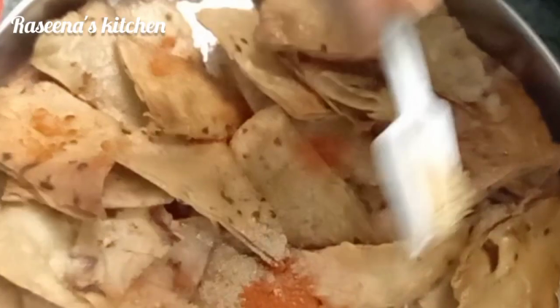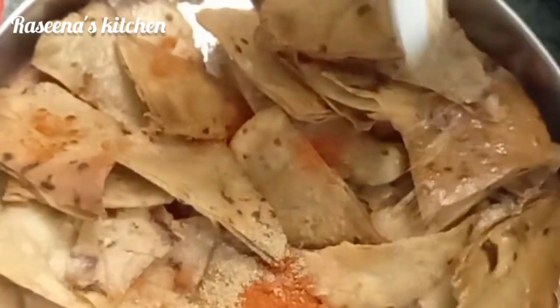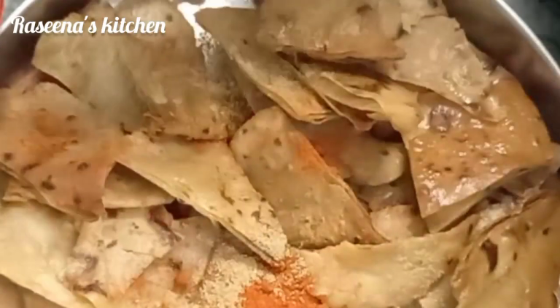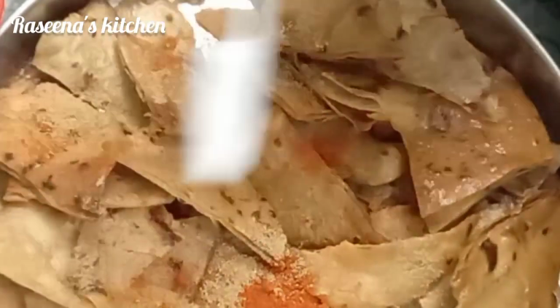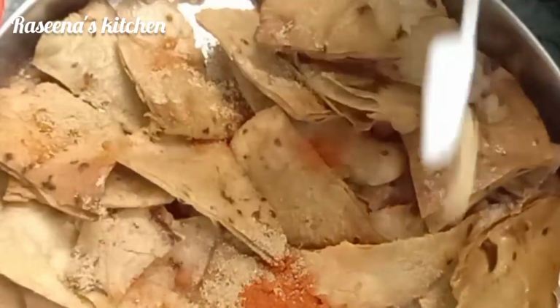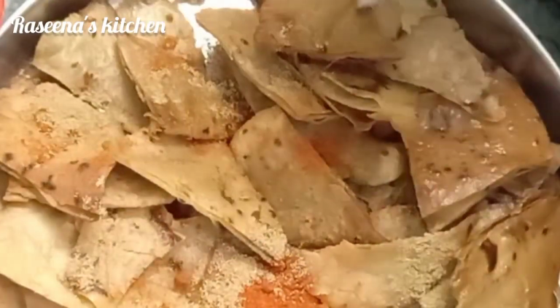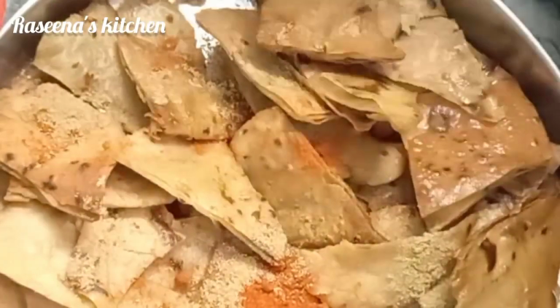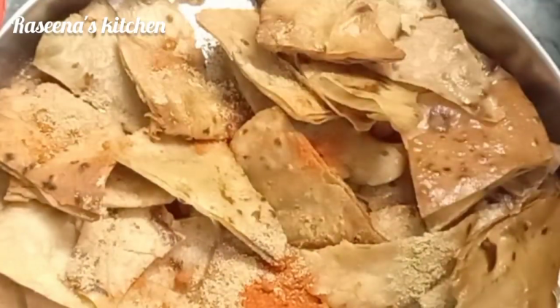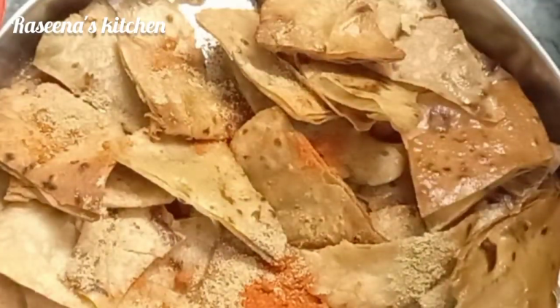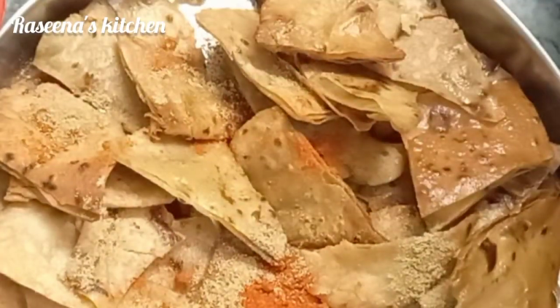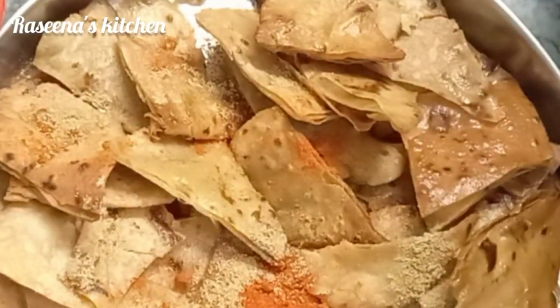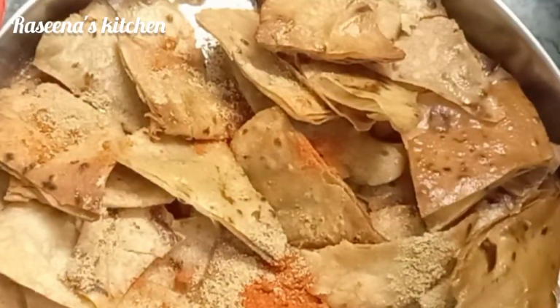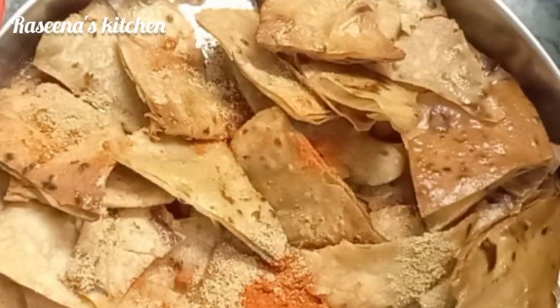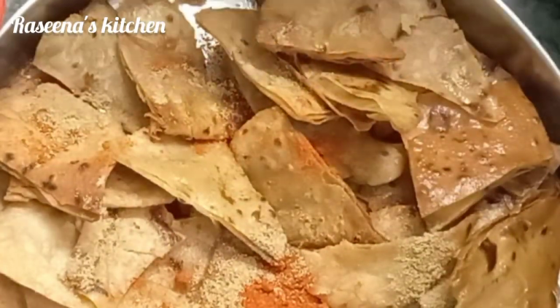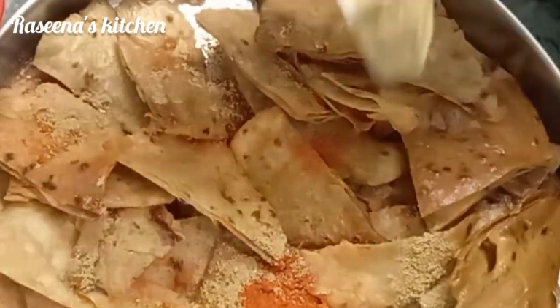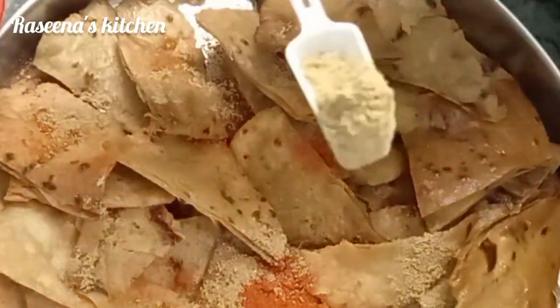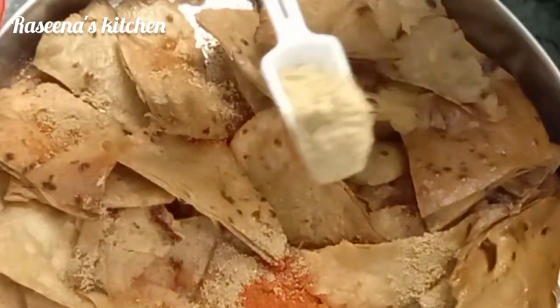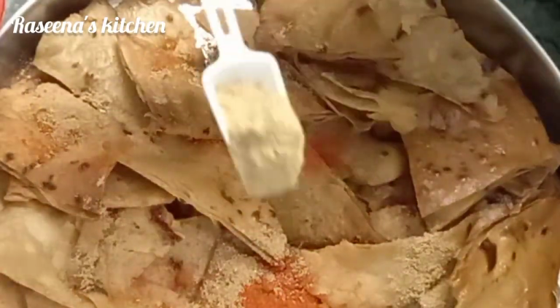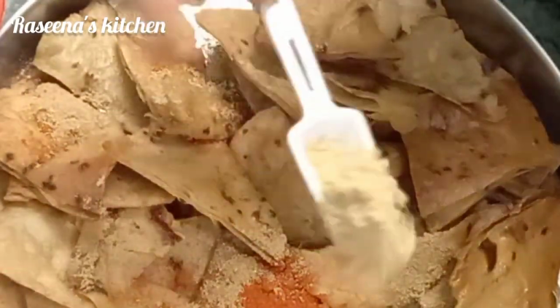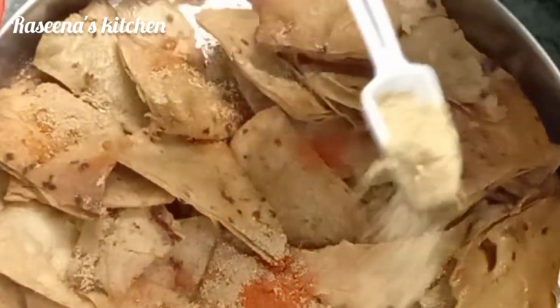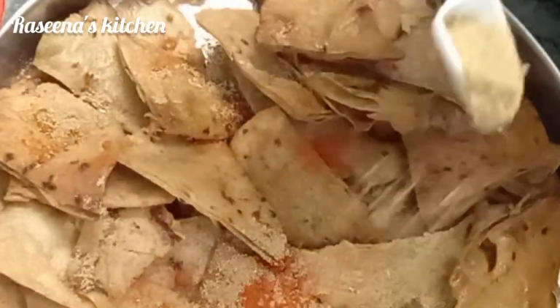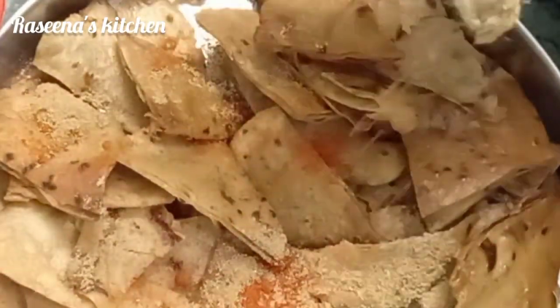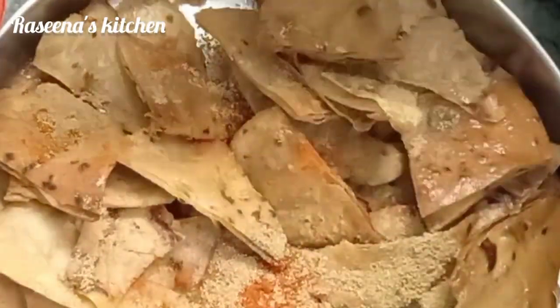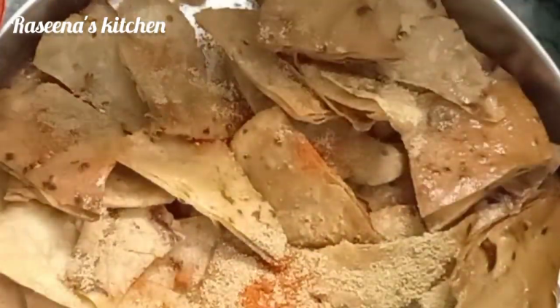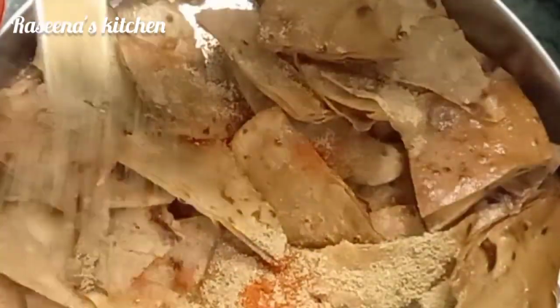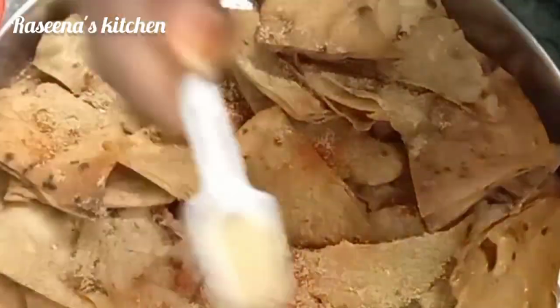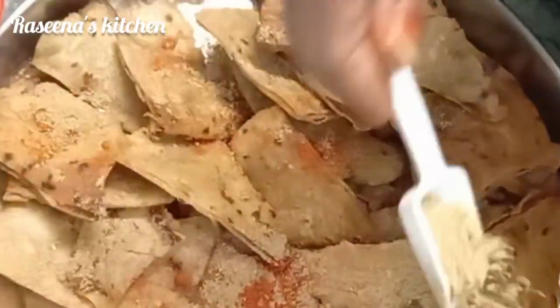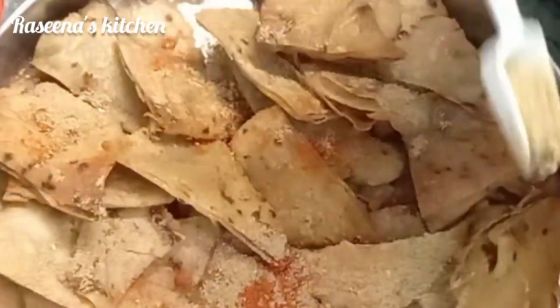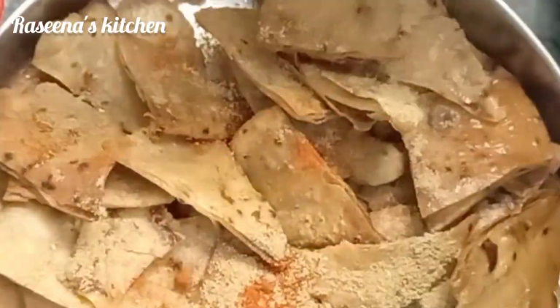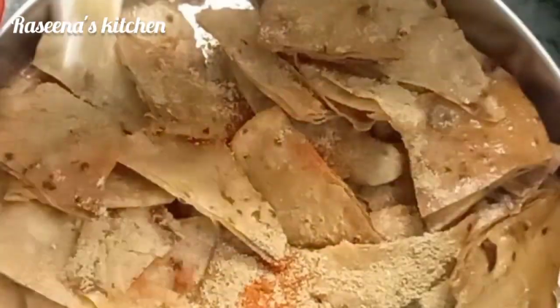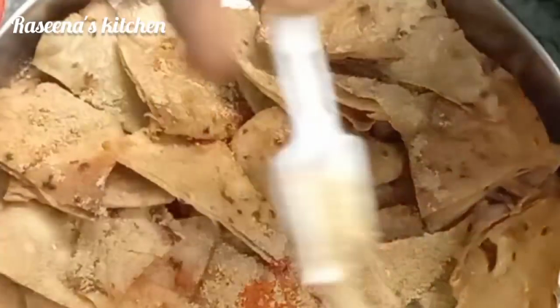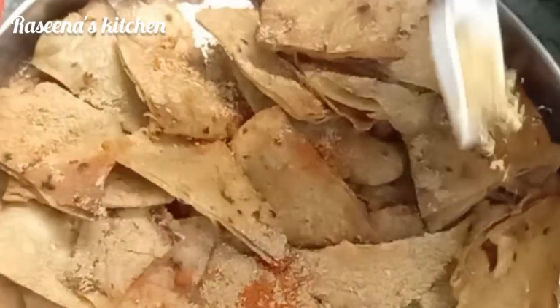Hi friends, Assalamualaikum. Welcome to Resnaz Kitchen.